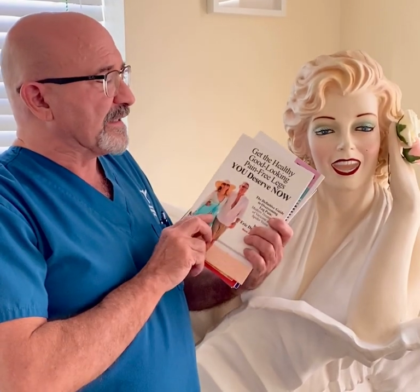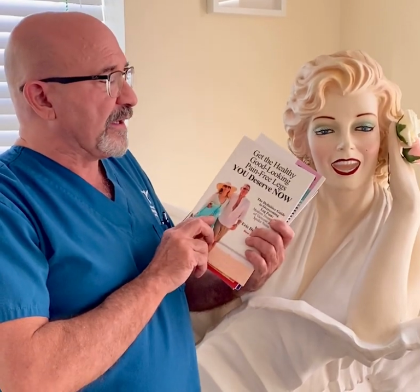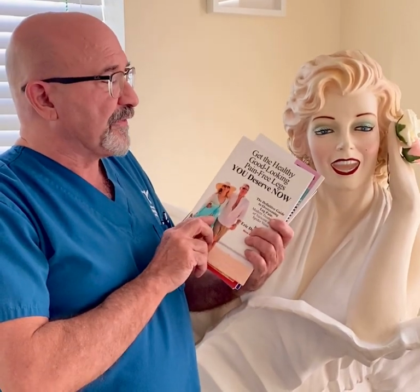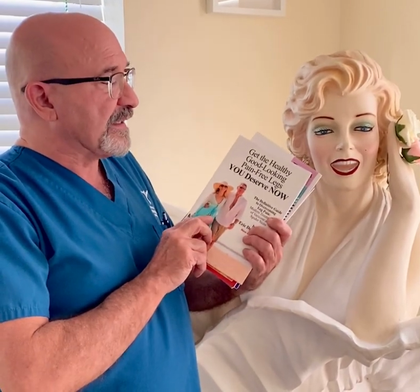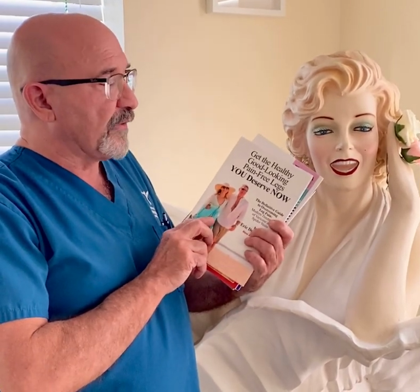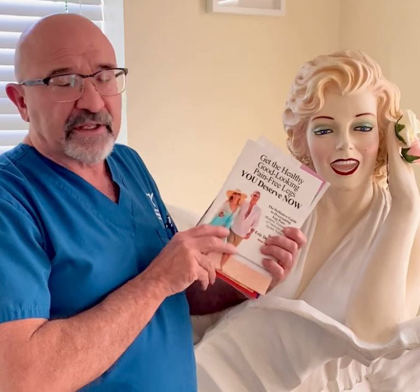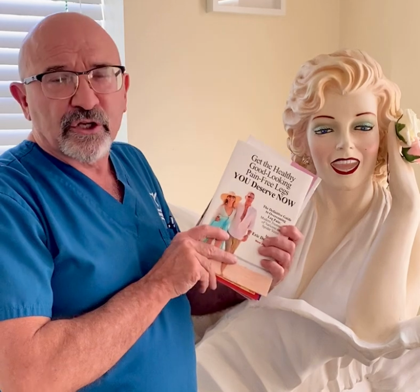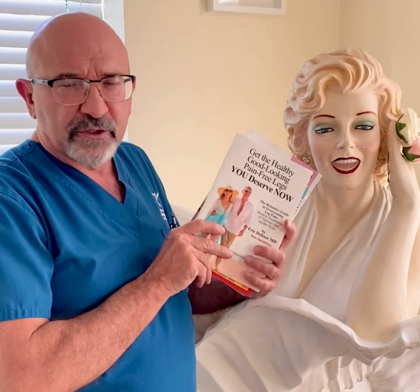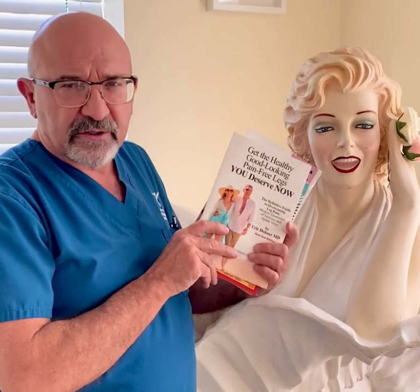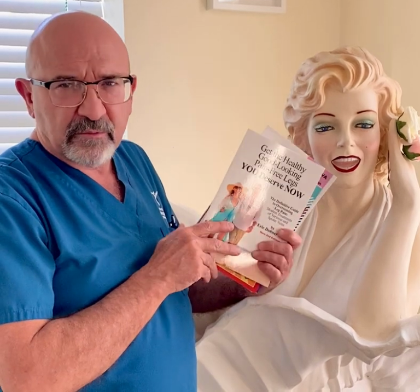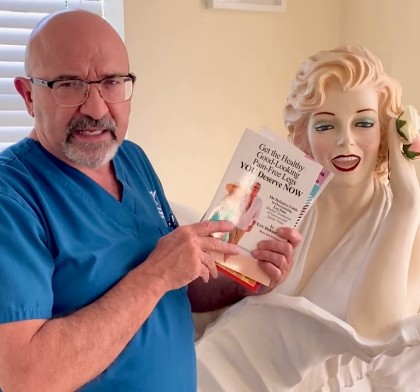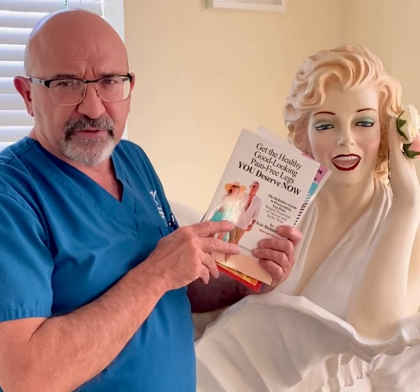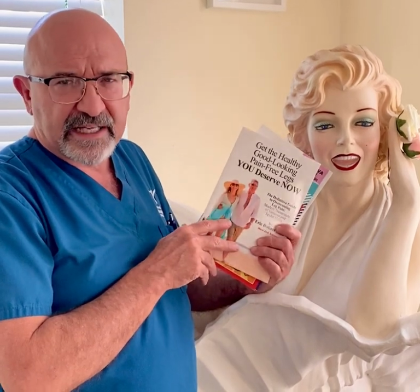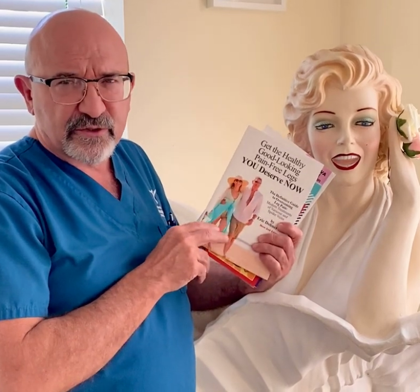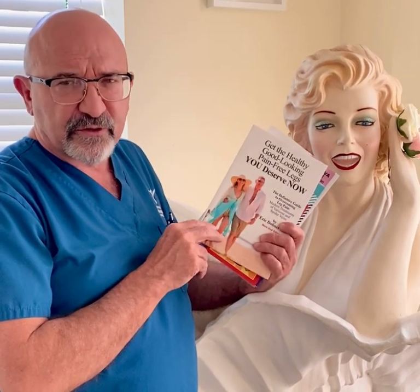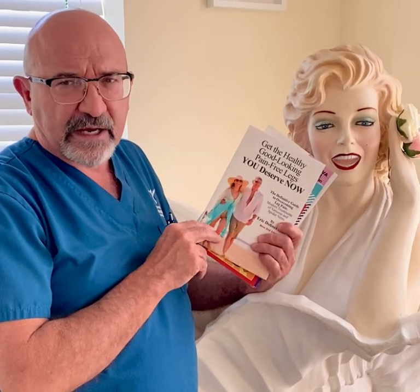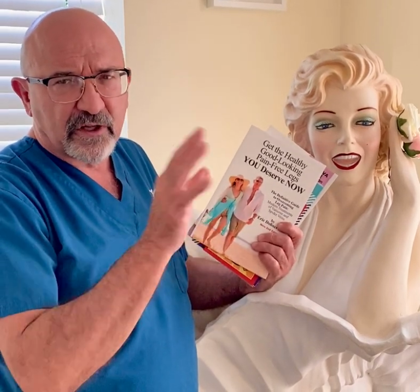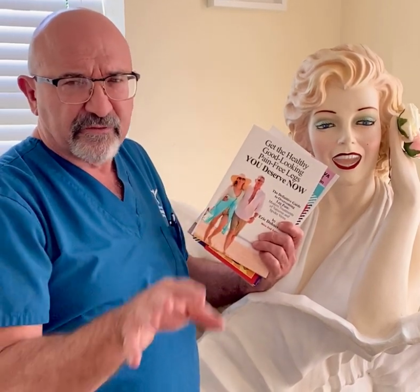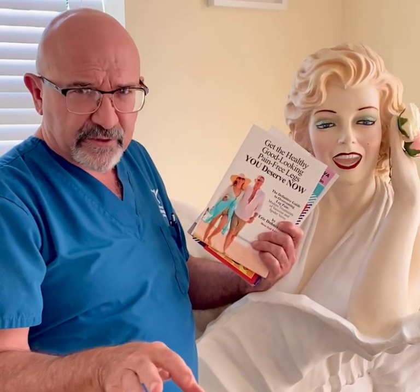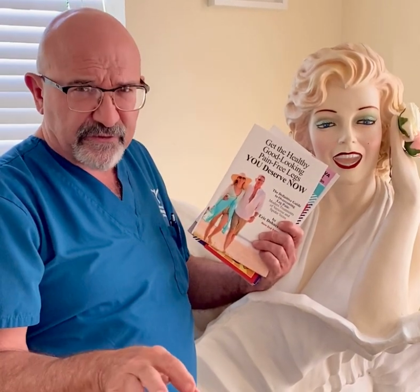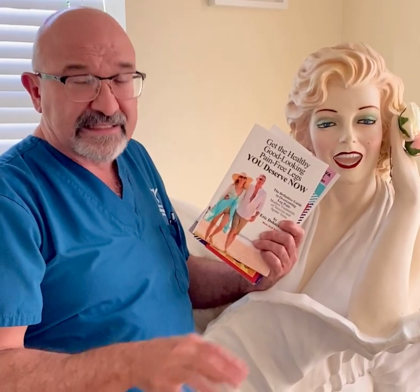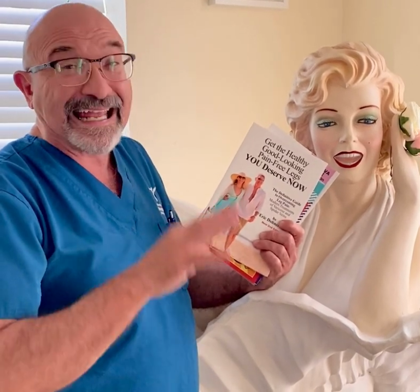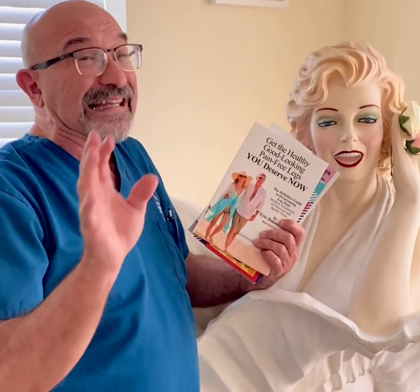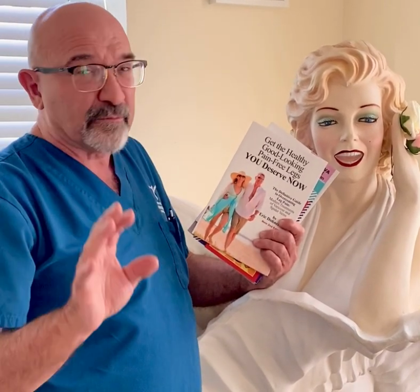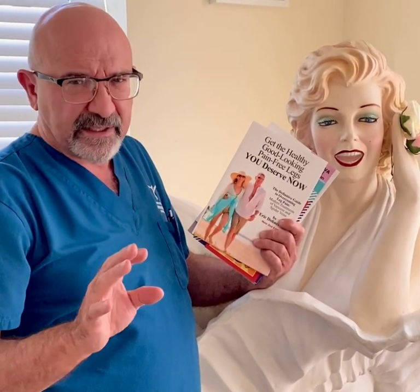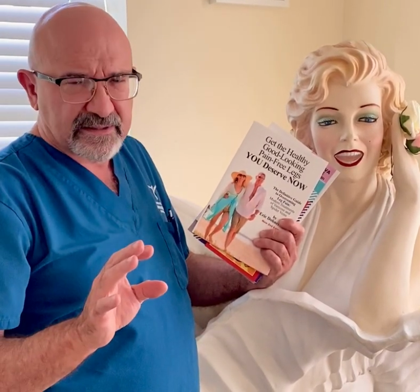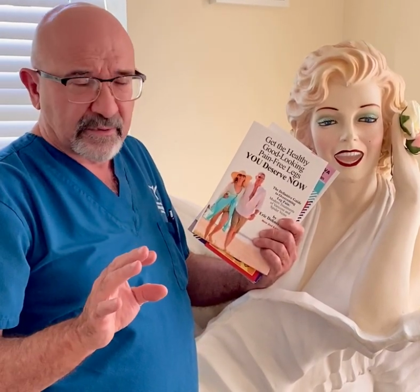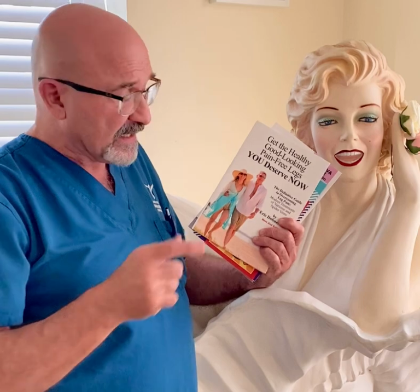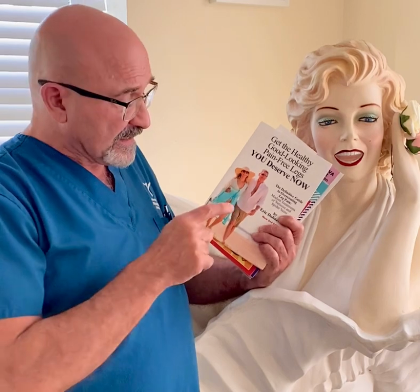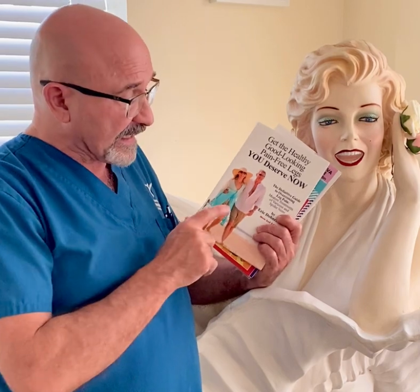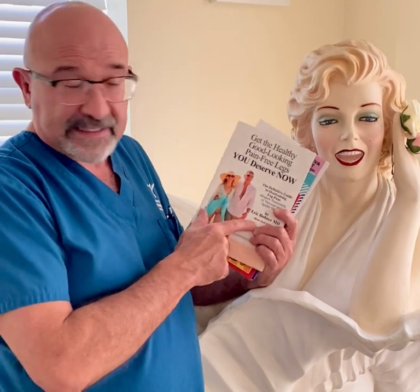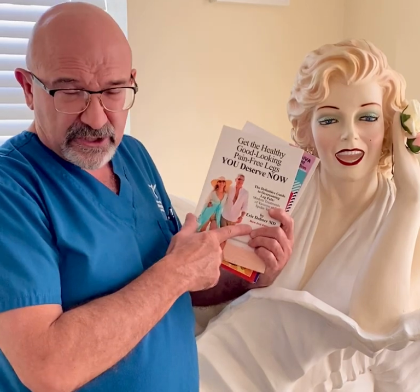We've got the Healthy, Good-Looking, Pain-Free Legs You Deserve Now. It's all about varicose veins and leg pain — second edition.